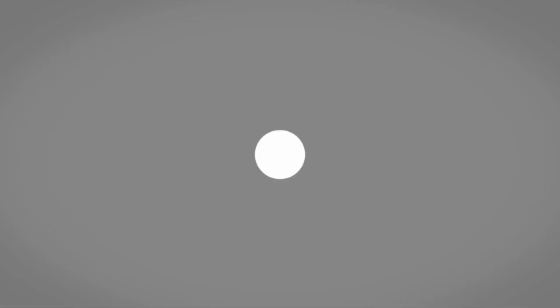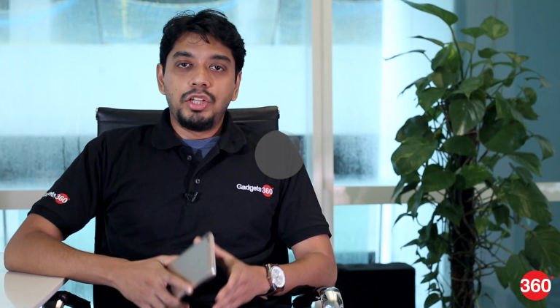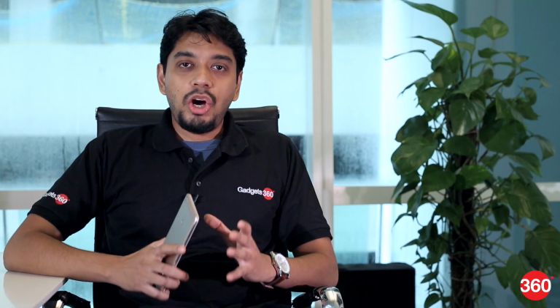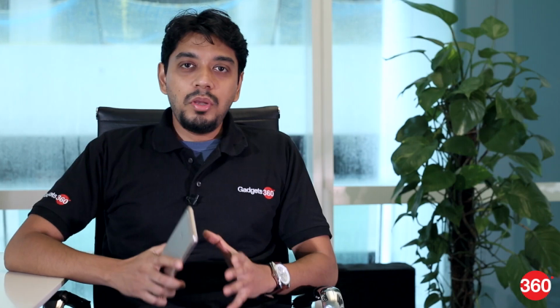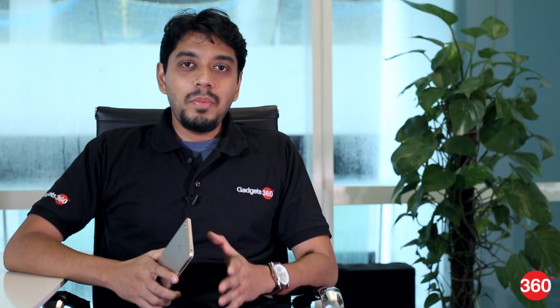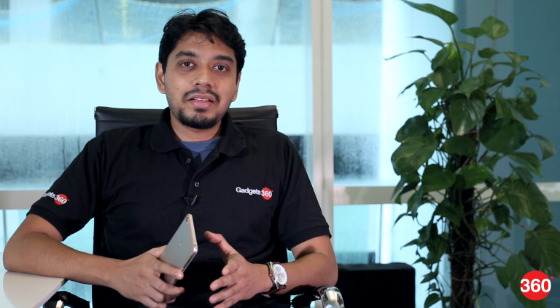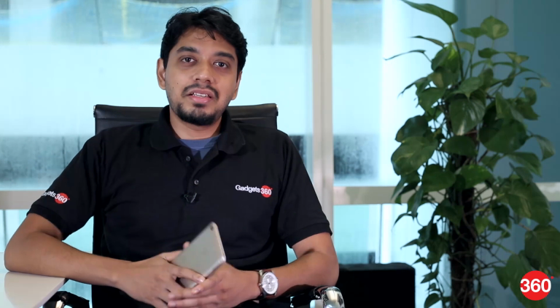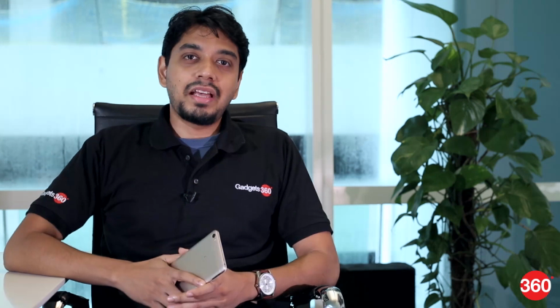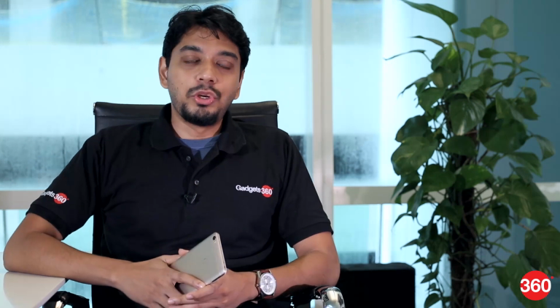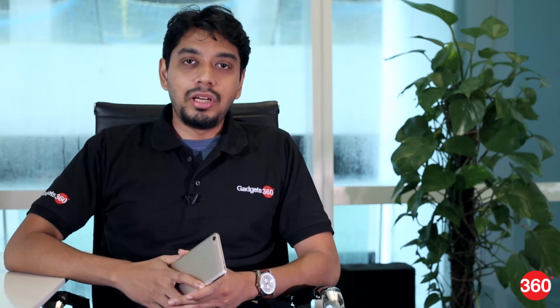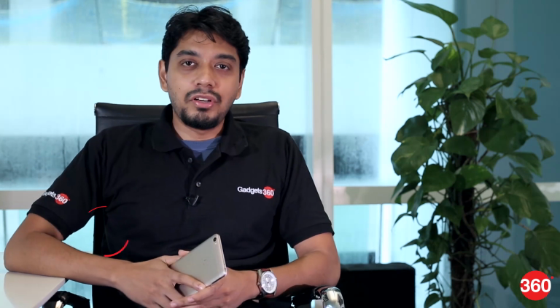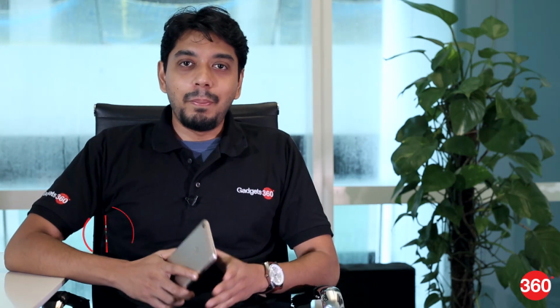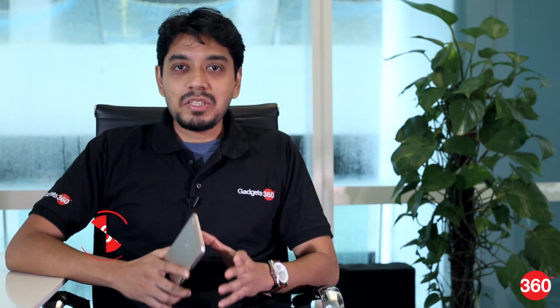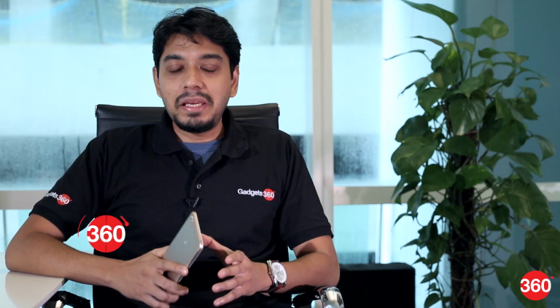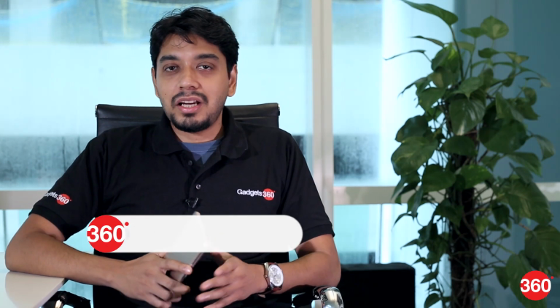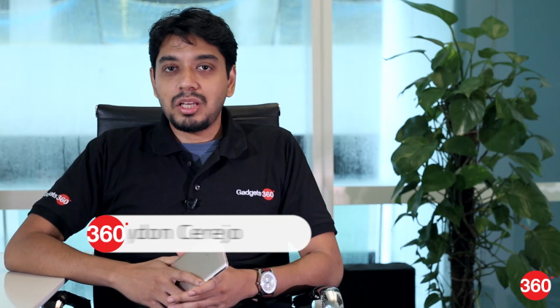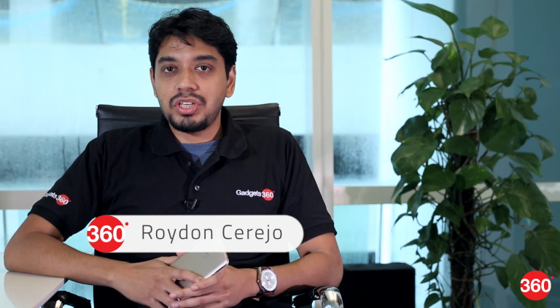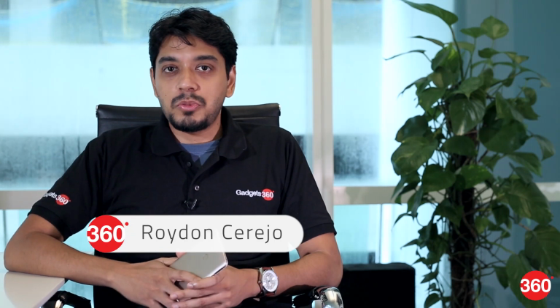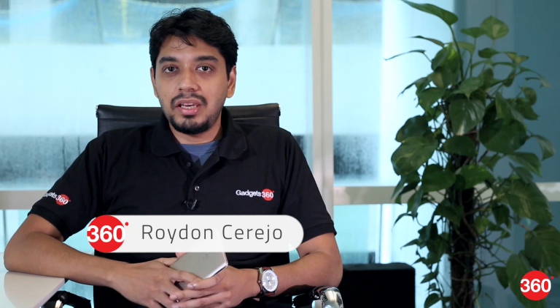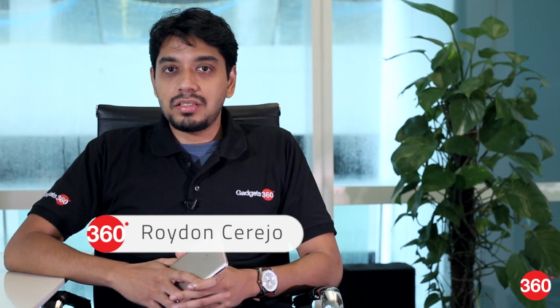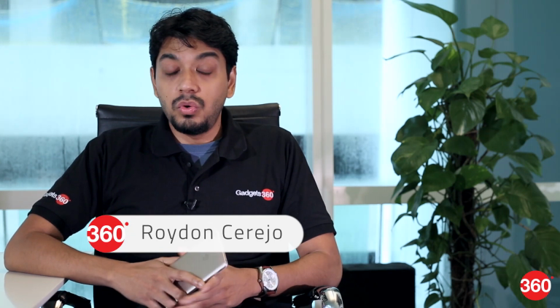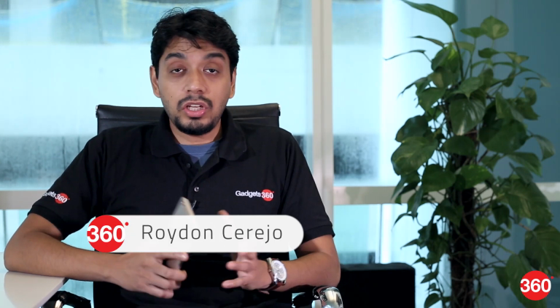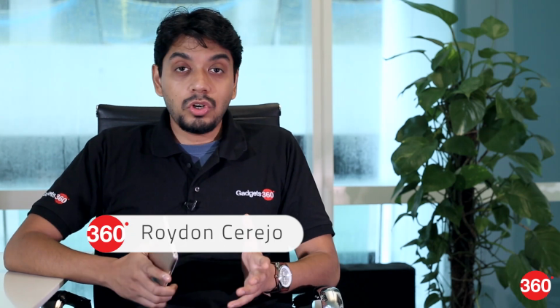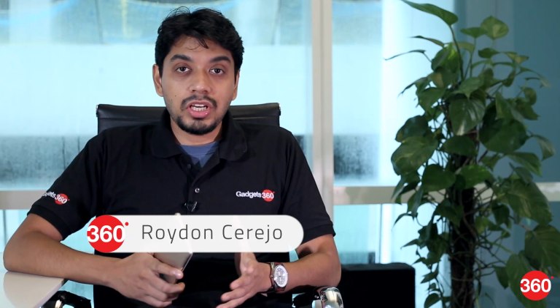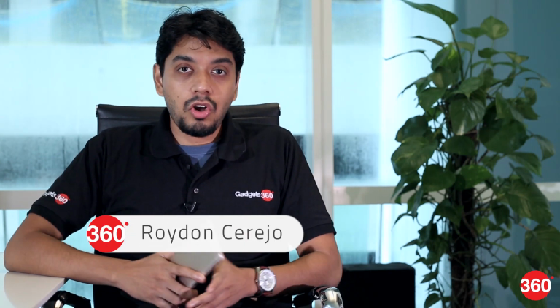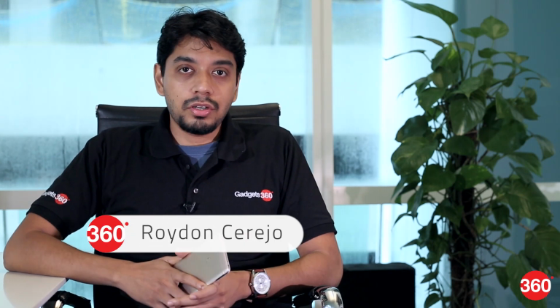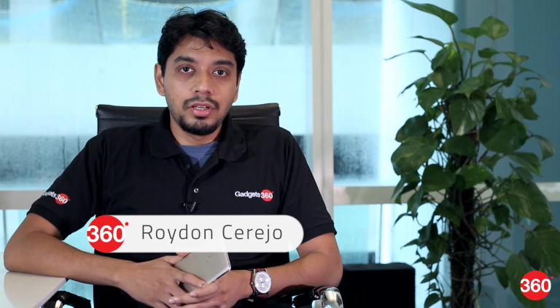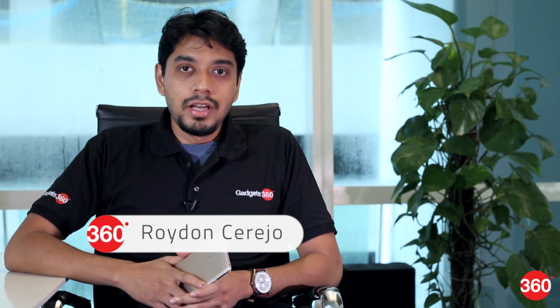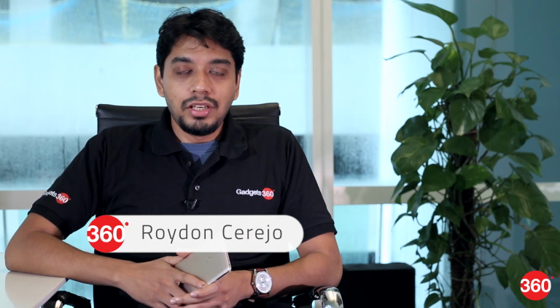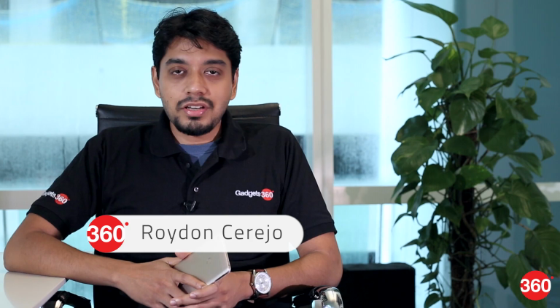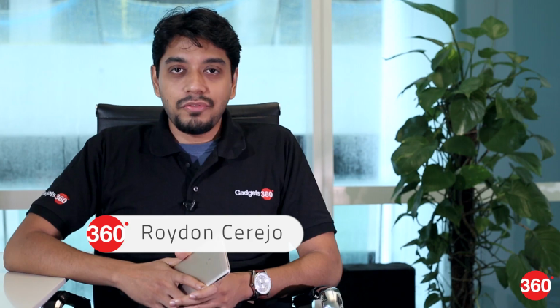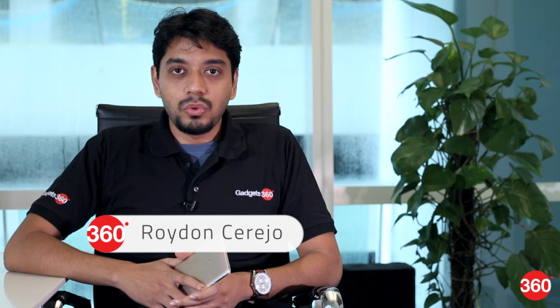The Xiaomi Mi Max is designed to deliver the best media consumption experience without costing a lot. Here's our review.